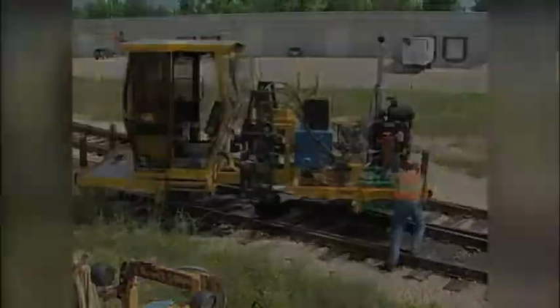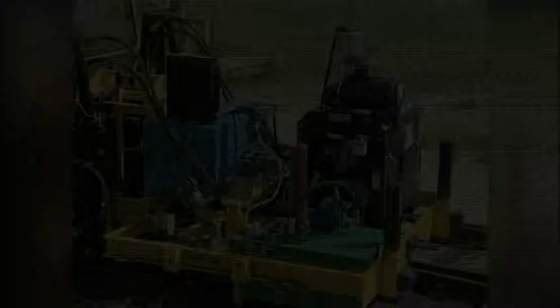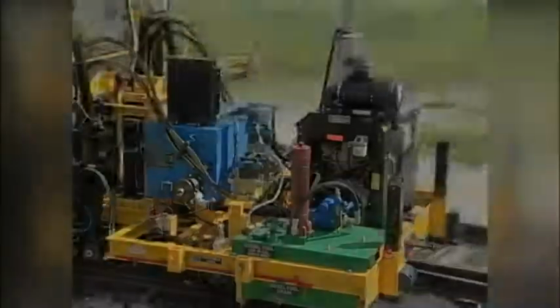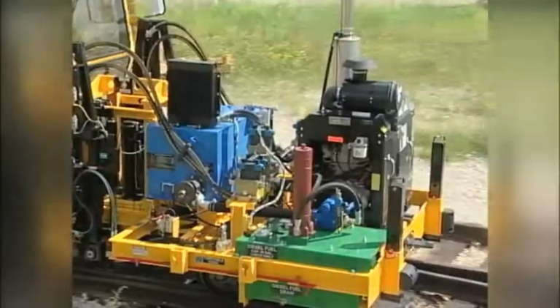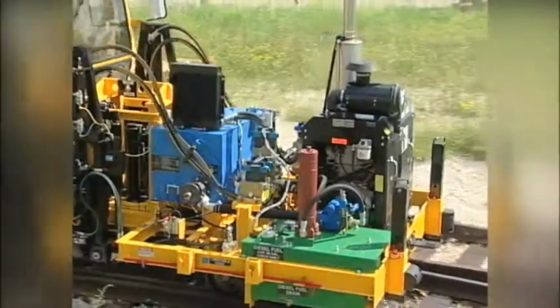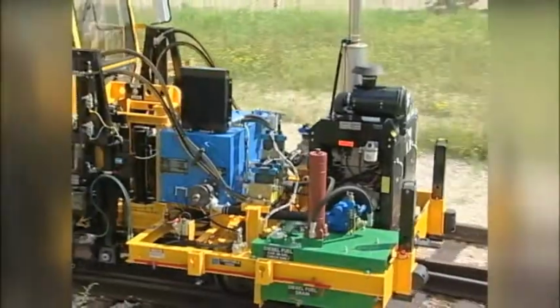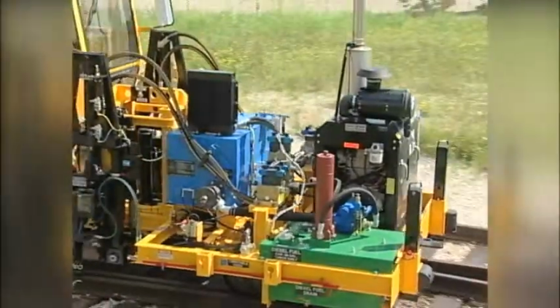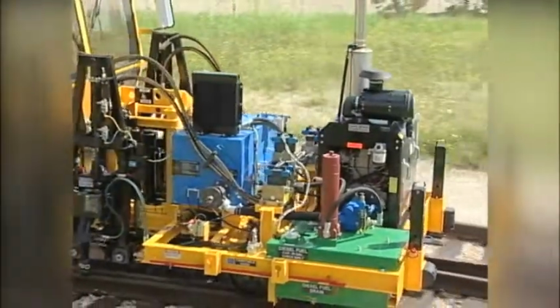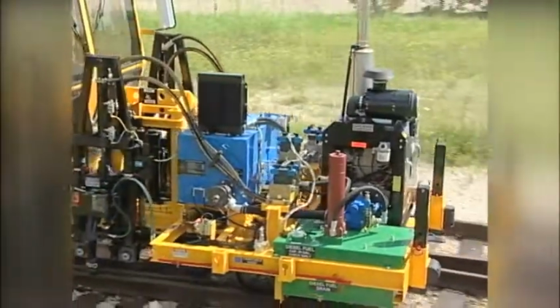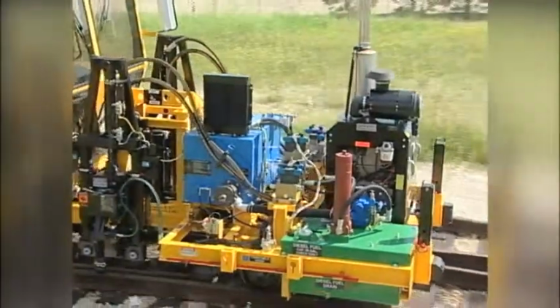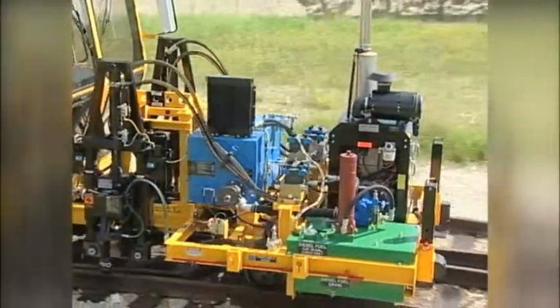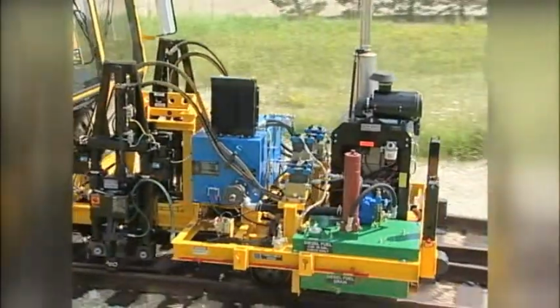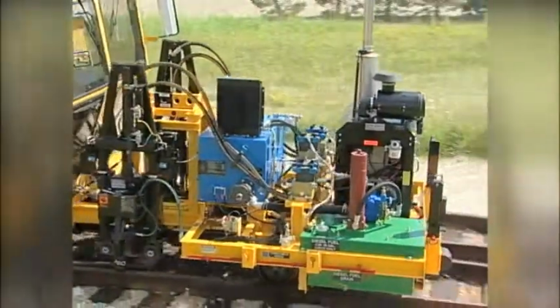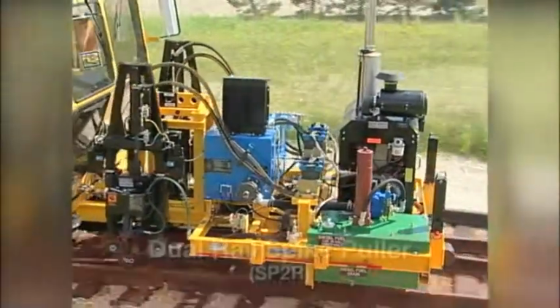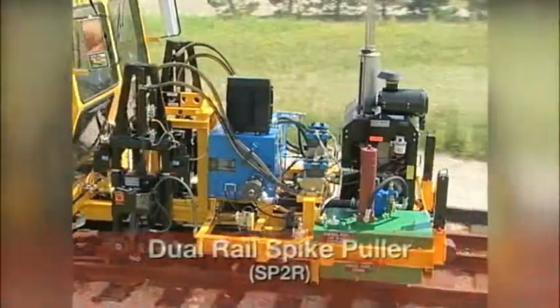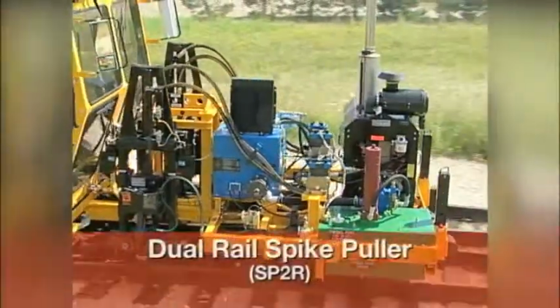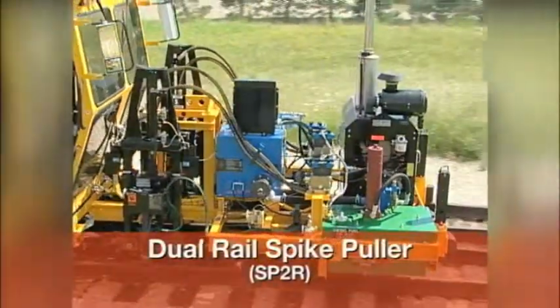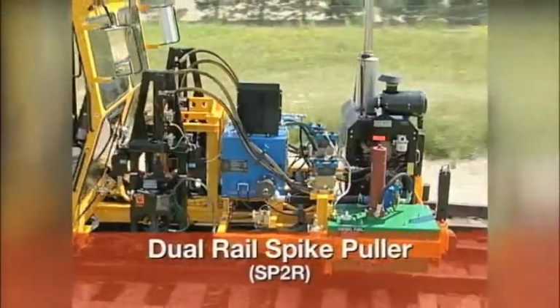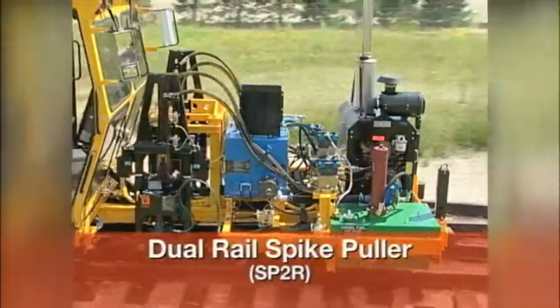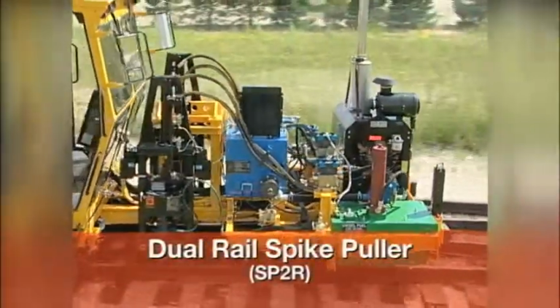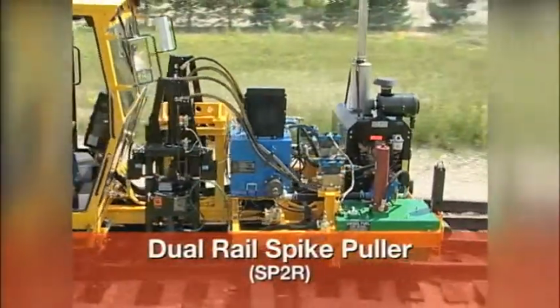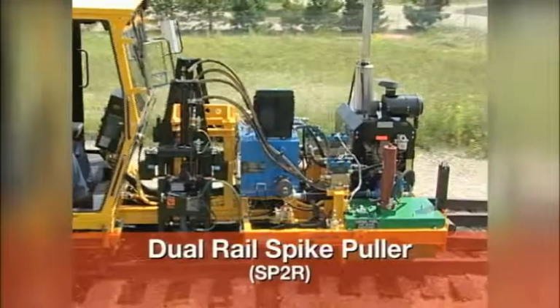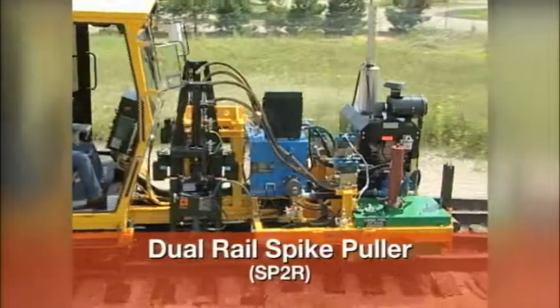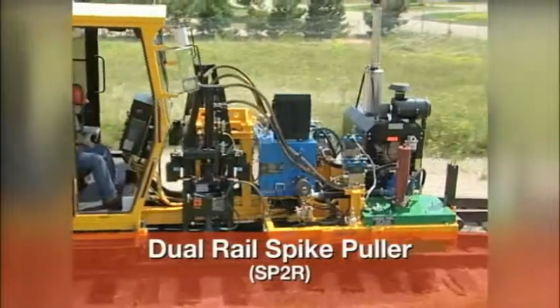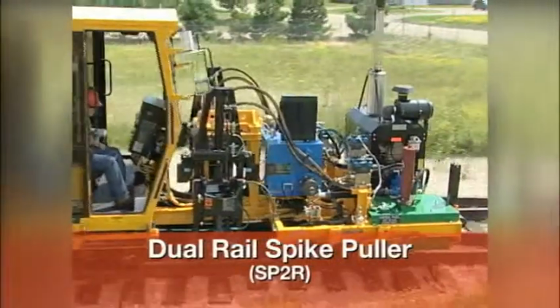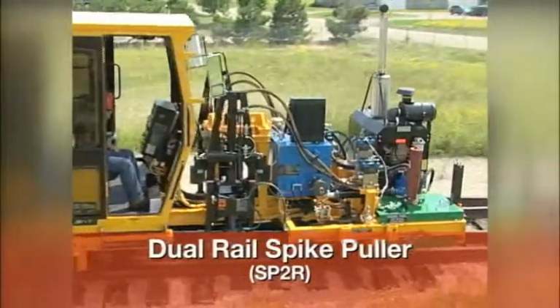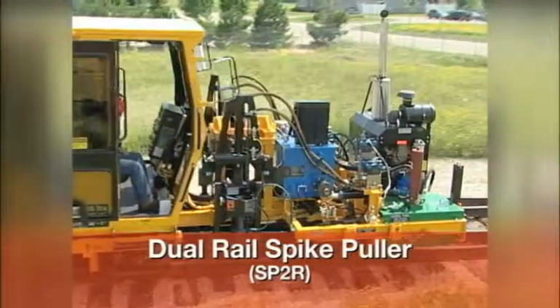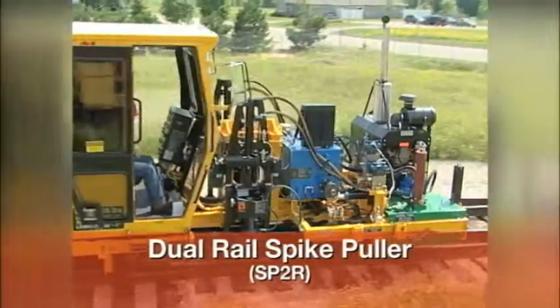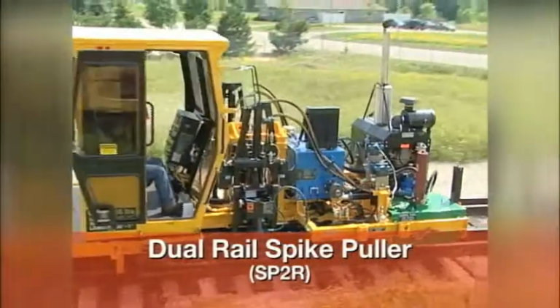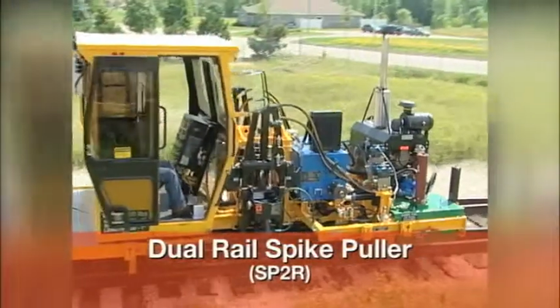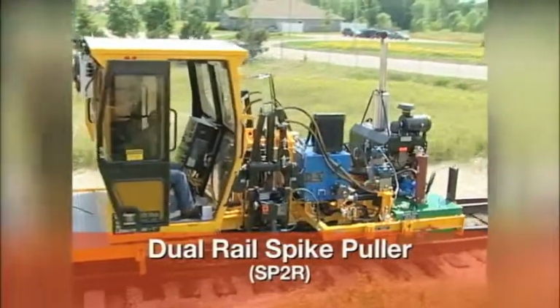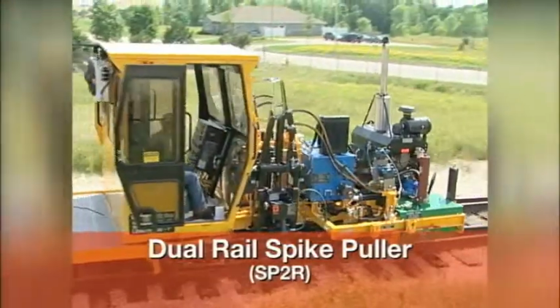Thank you for watching this video training program on the operation of the Nordco Dual Rail Spike Puller, or SP2R.